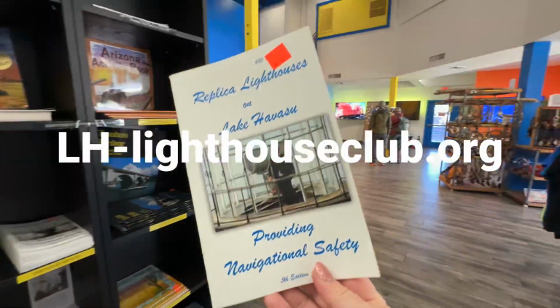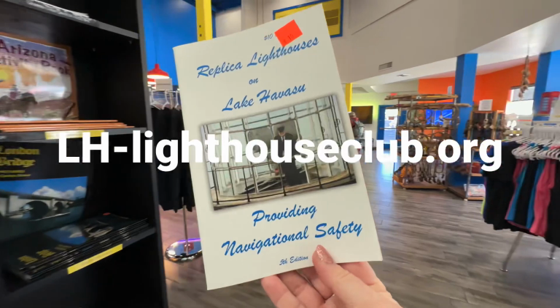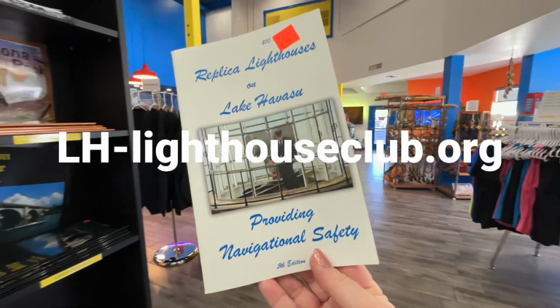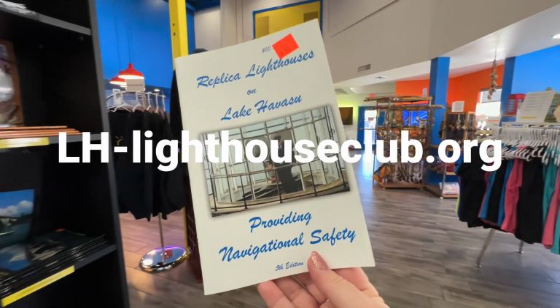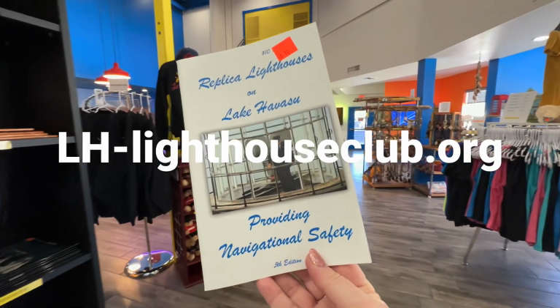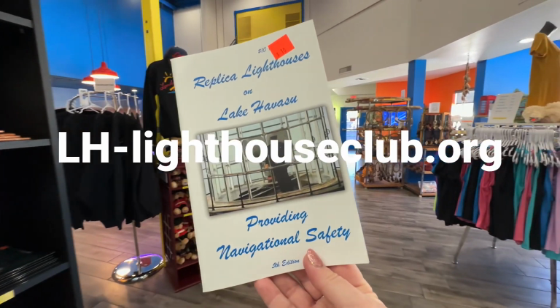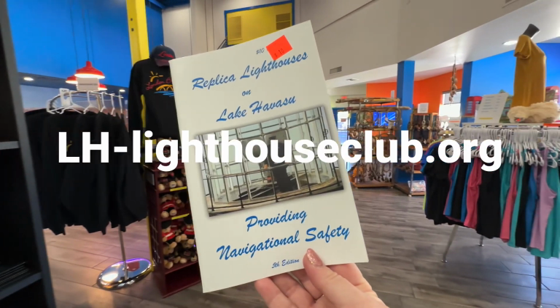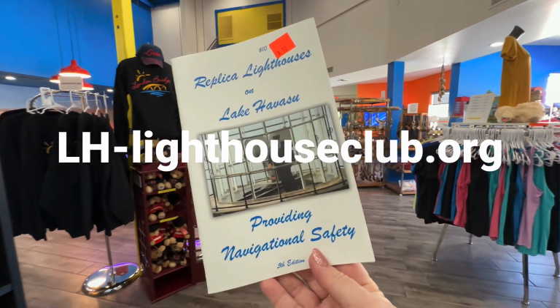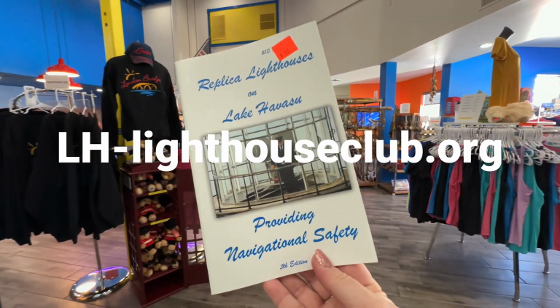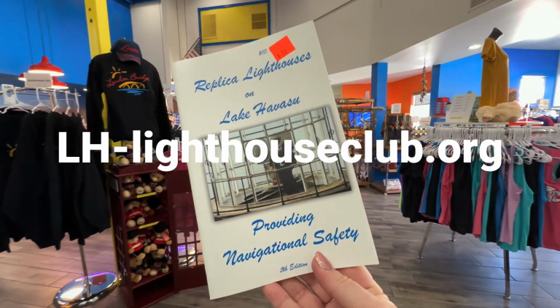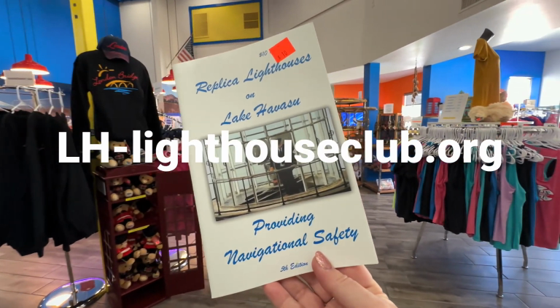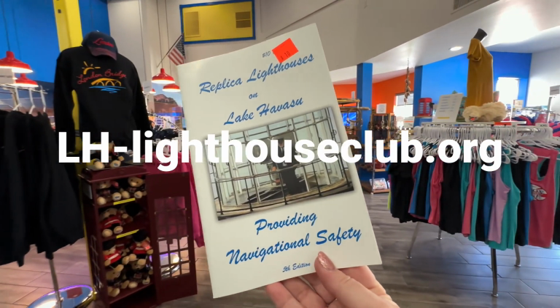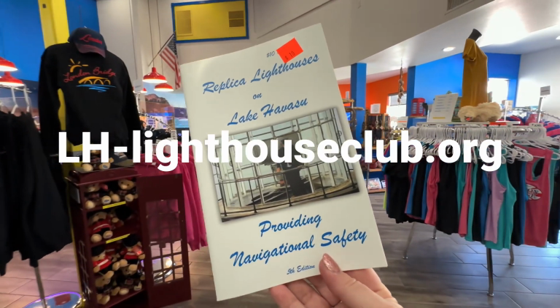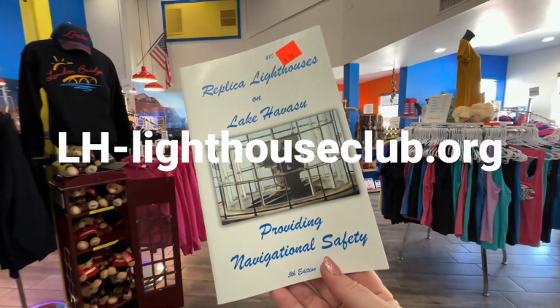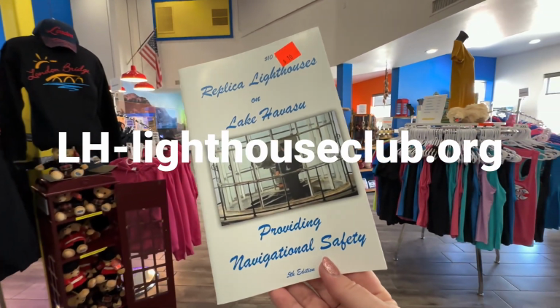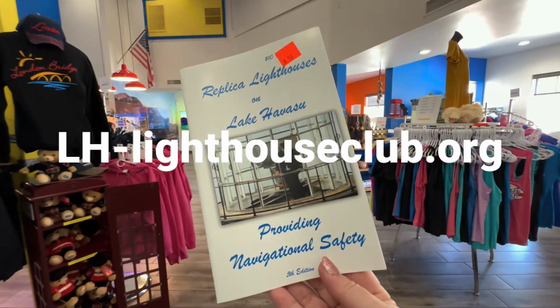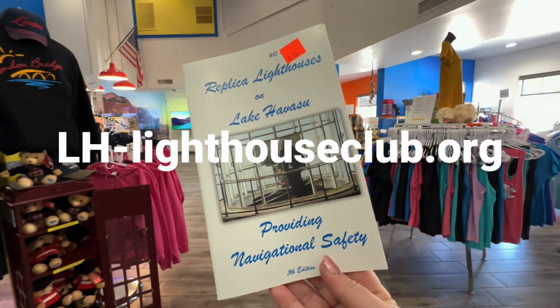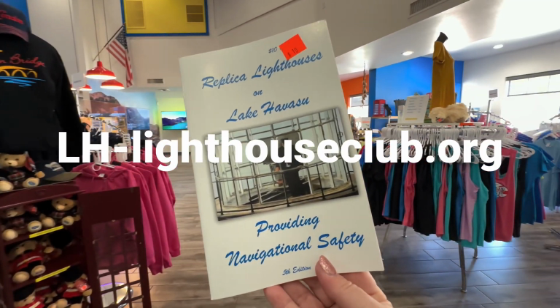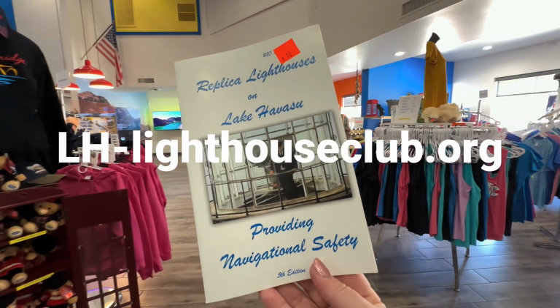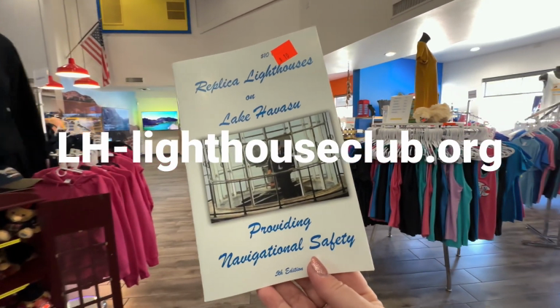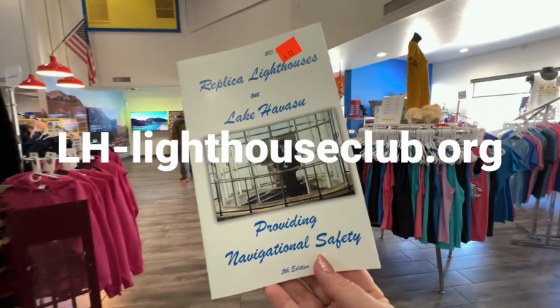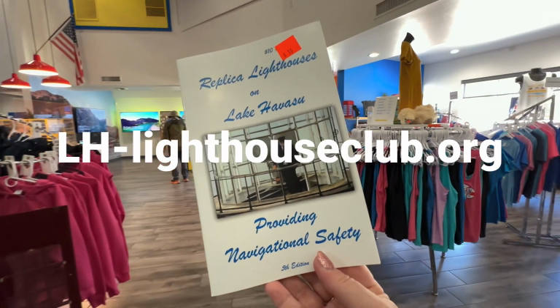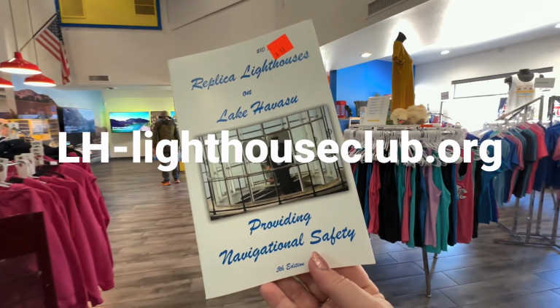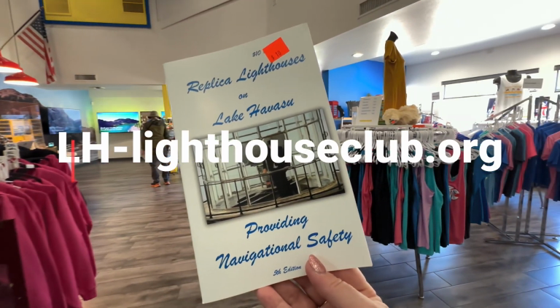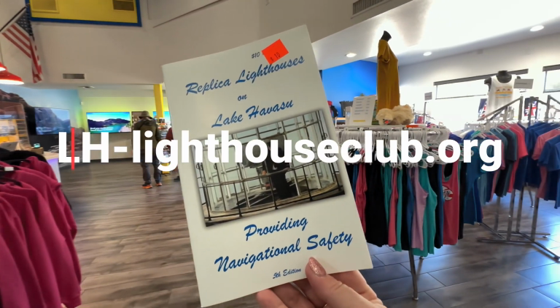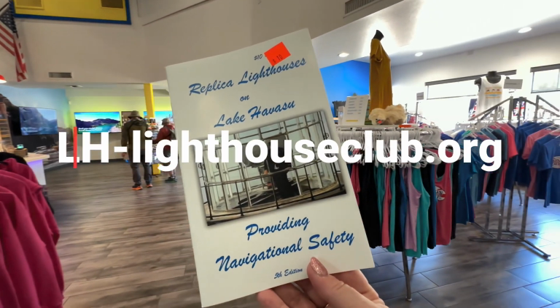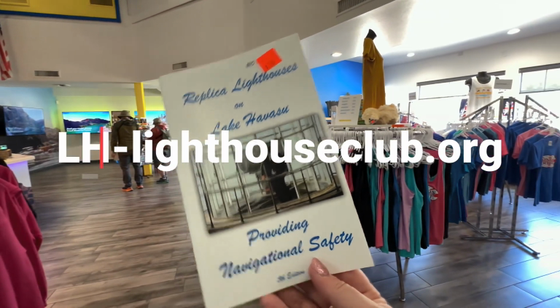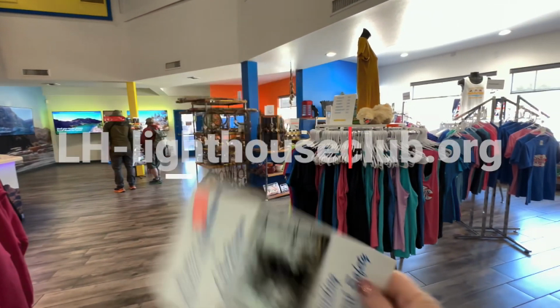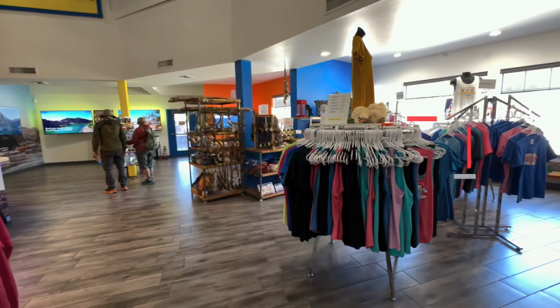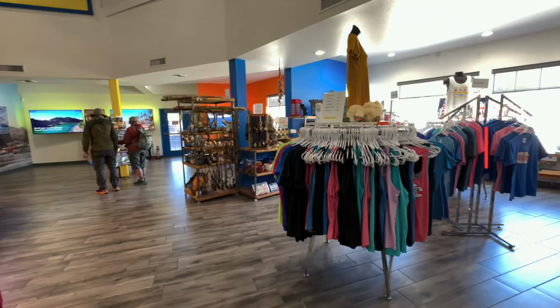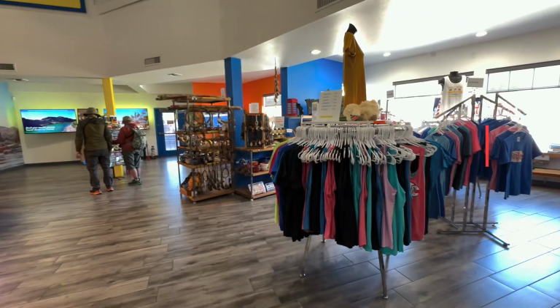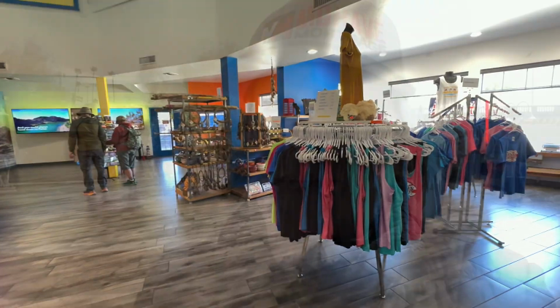To find out more information, to donate or volunteer, visit LHLighthouseClub.org.